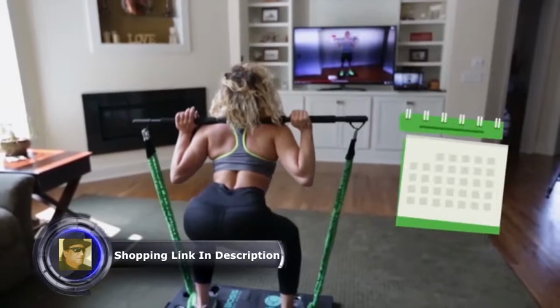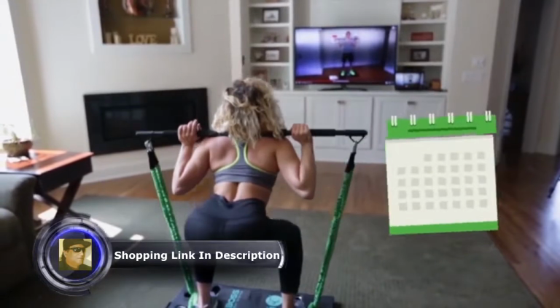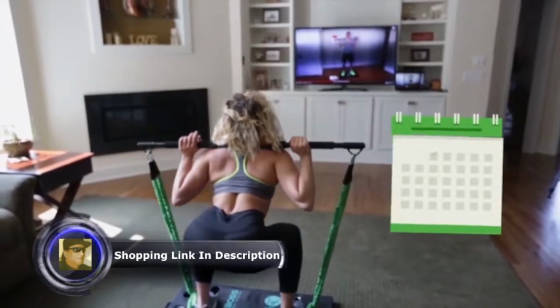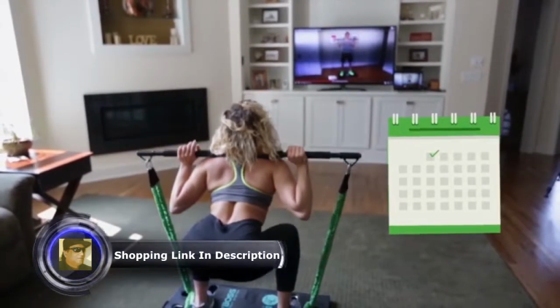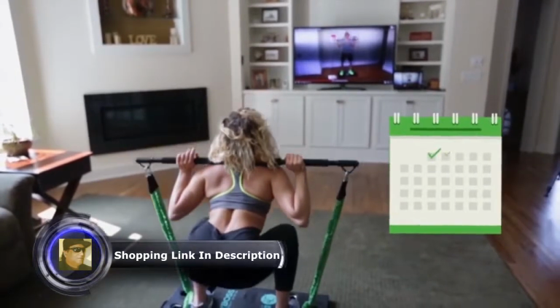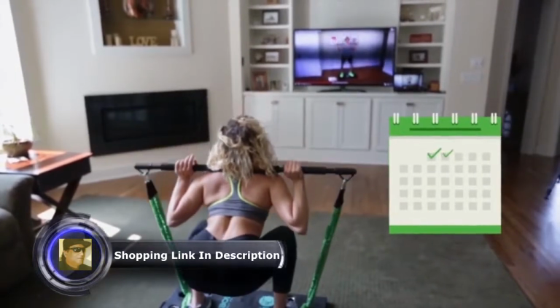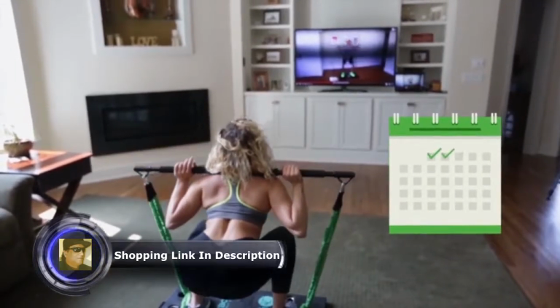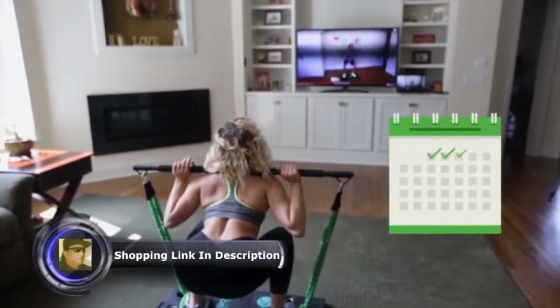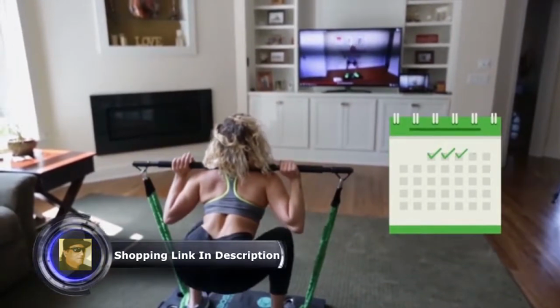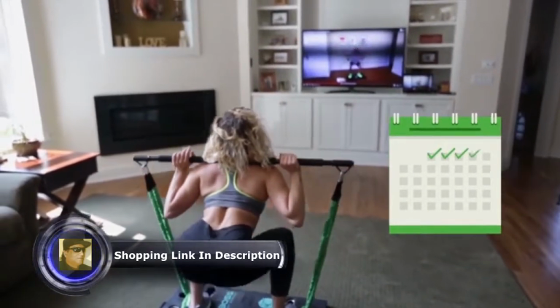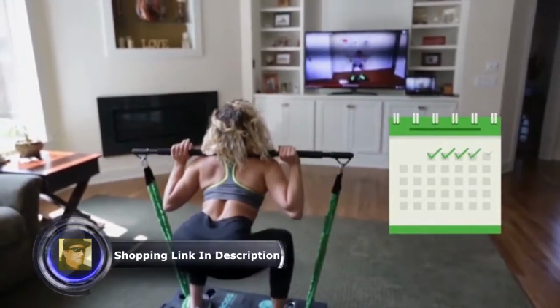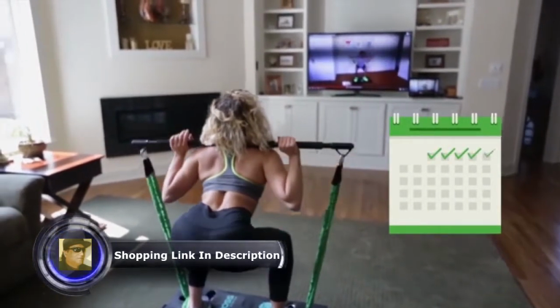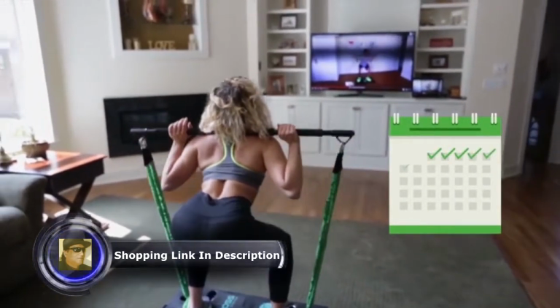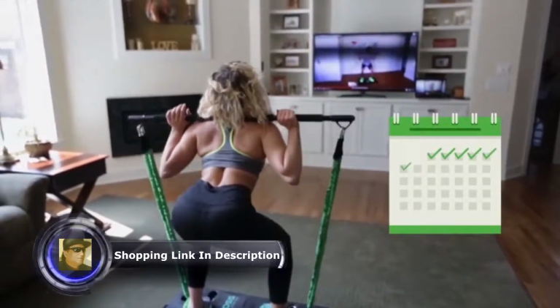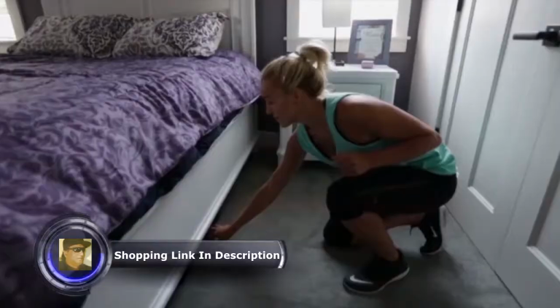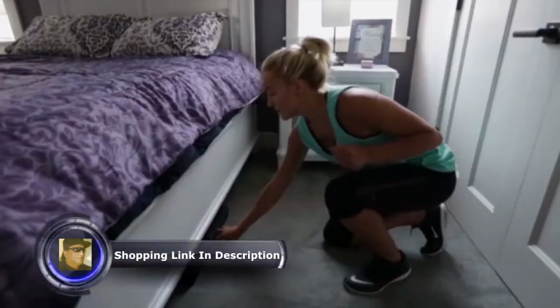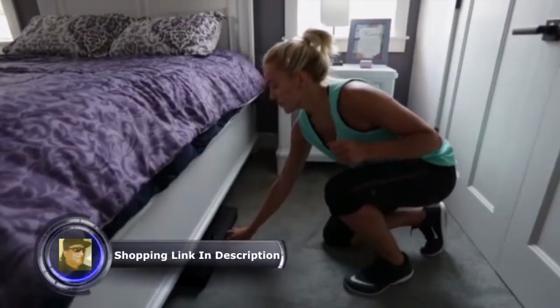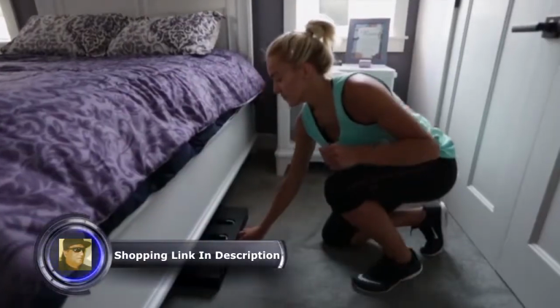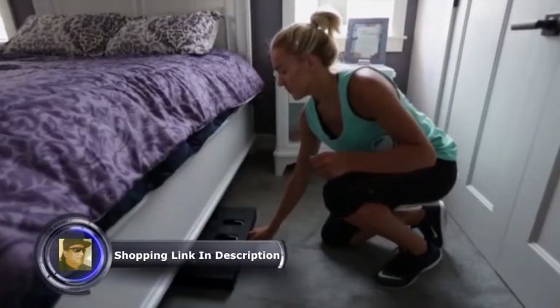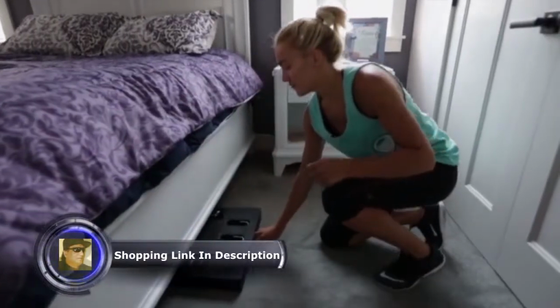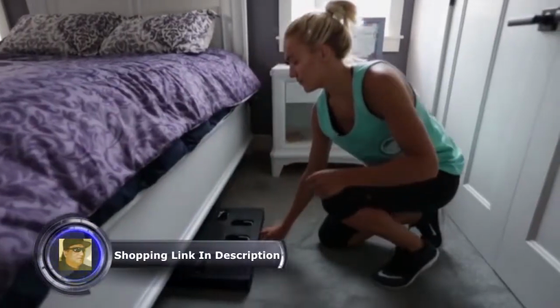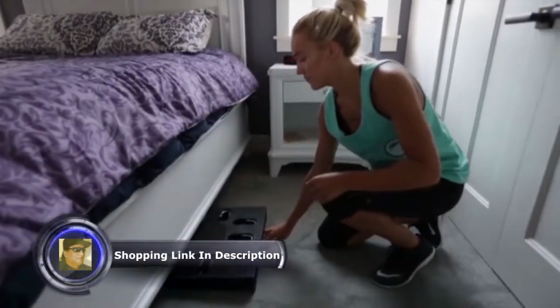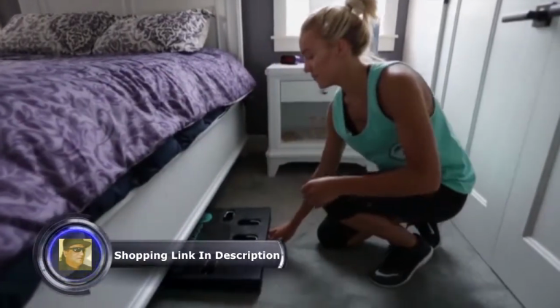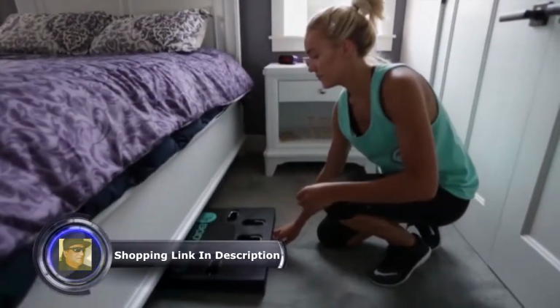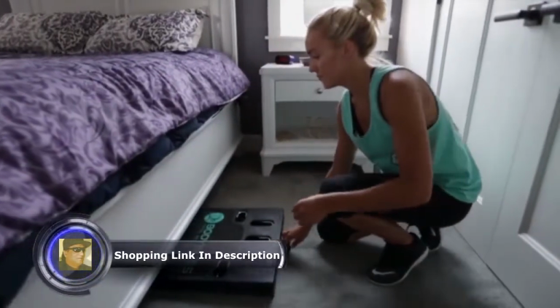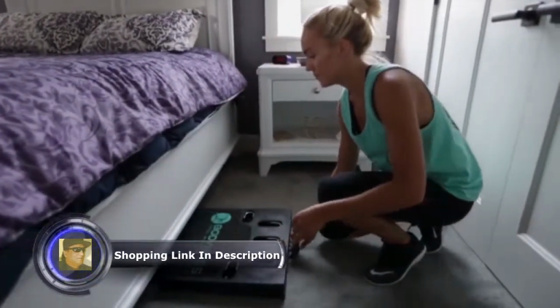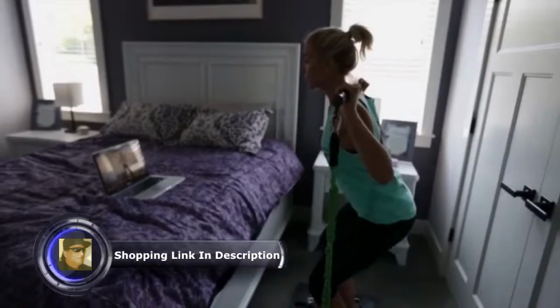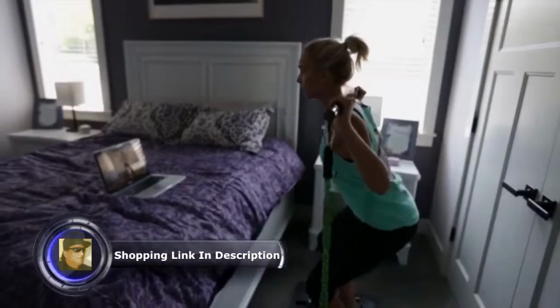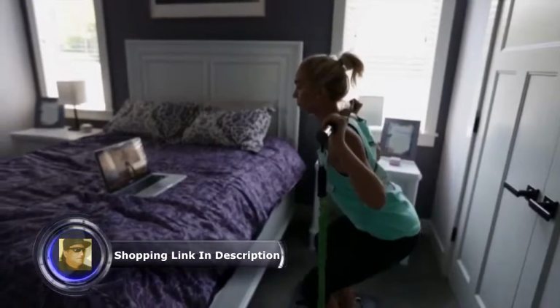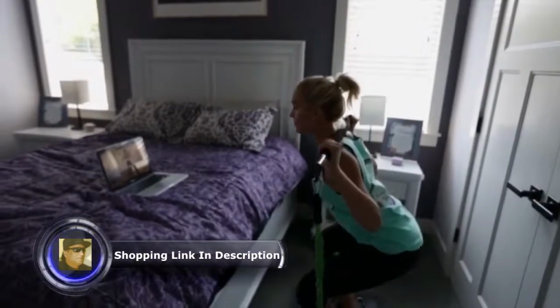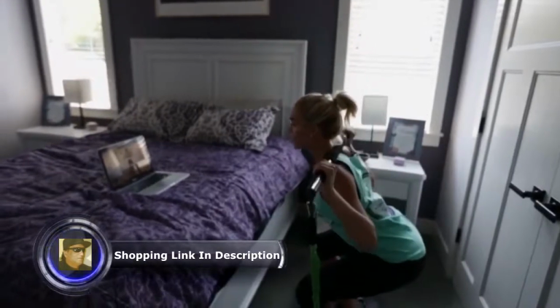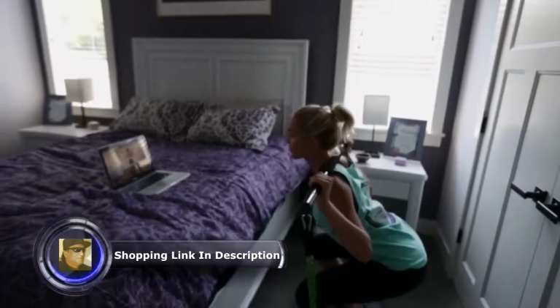We wanted a product that would empower people to reach their goals, where you'd be able to exercise more often and consistently. We want a product that is compact, something that could do it all with no restrictions.